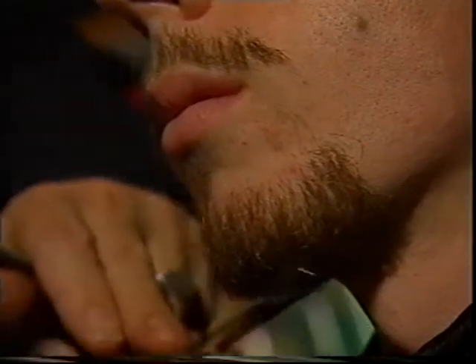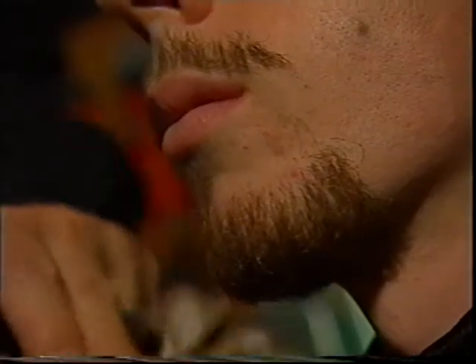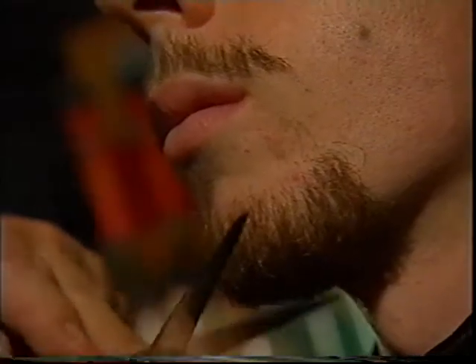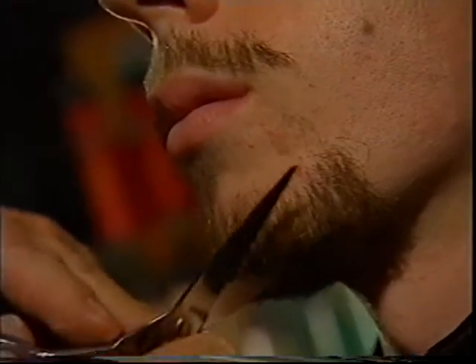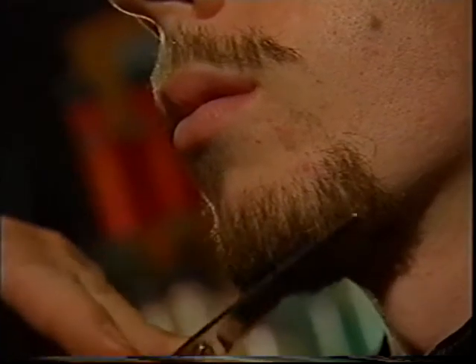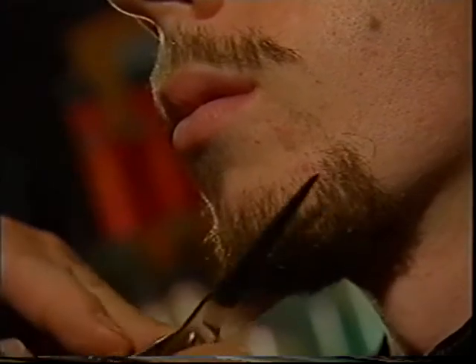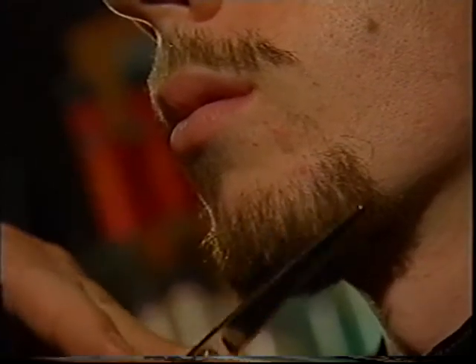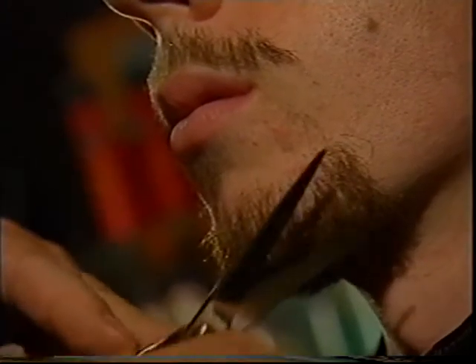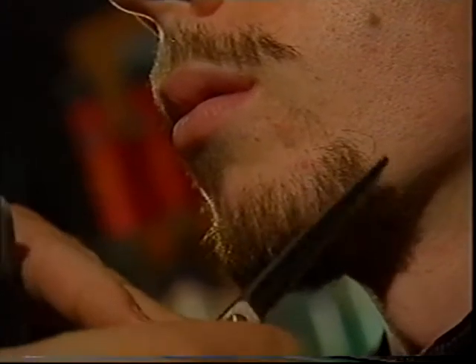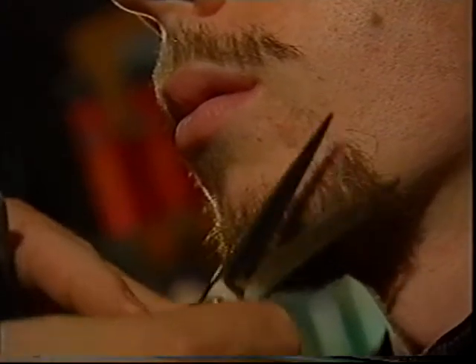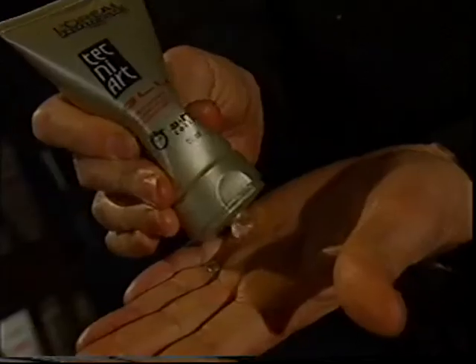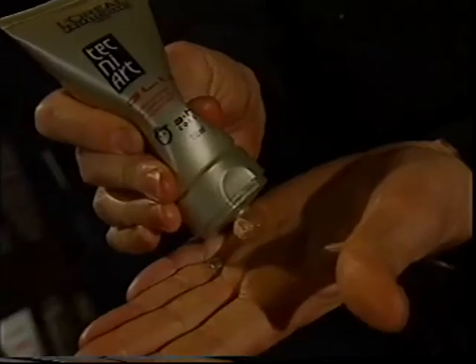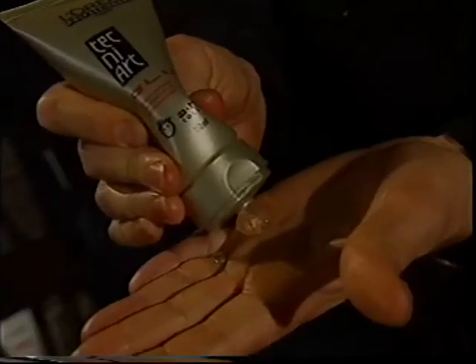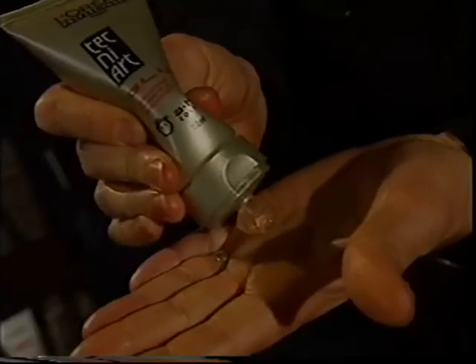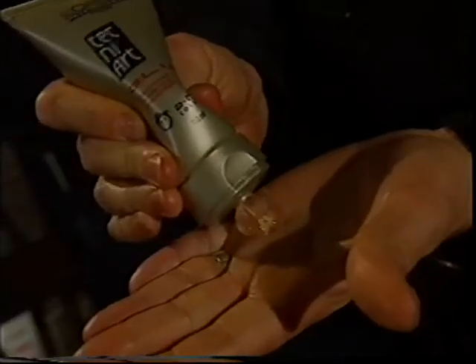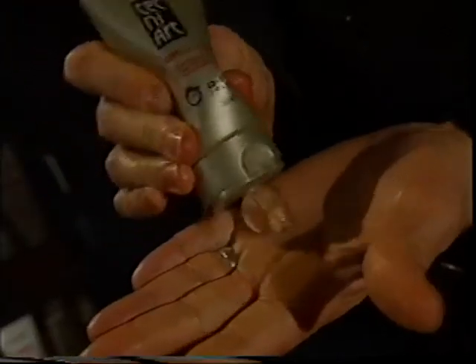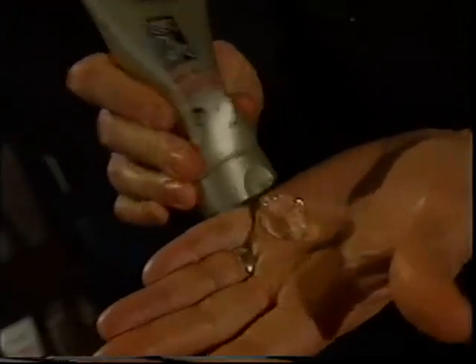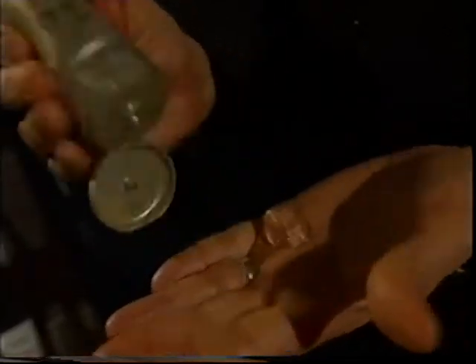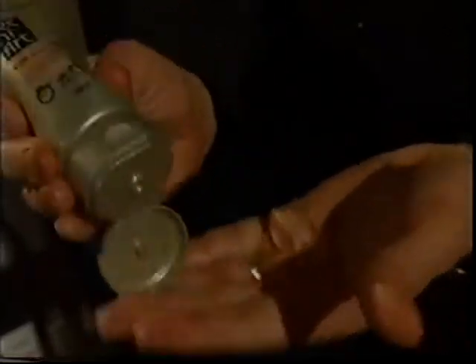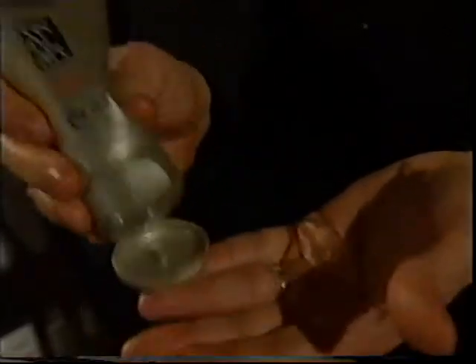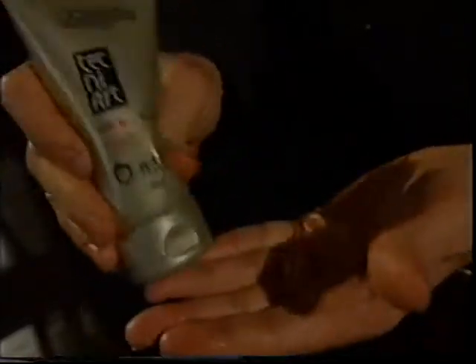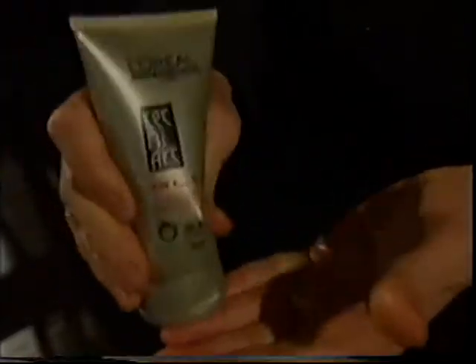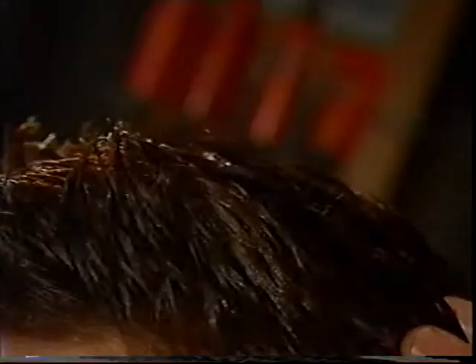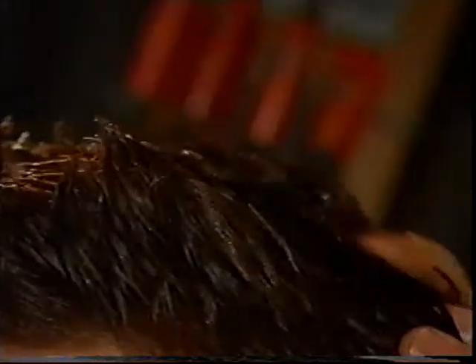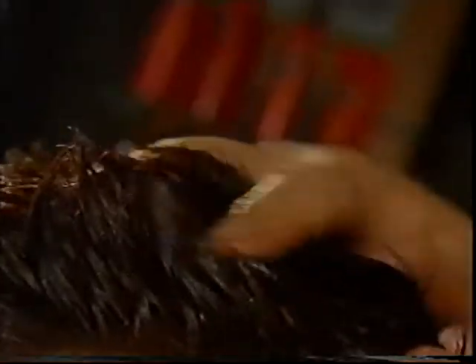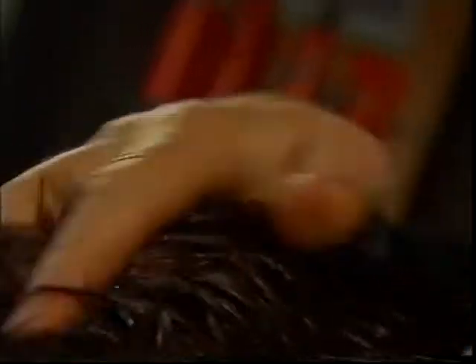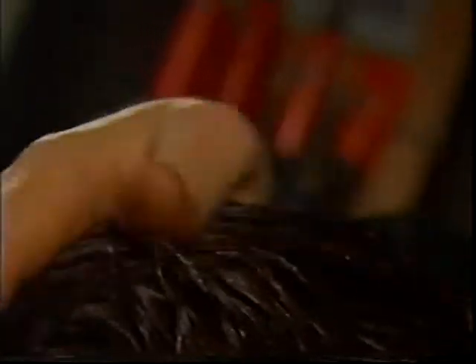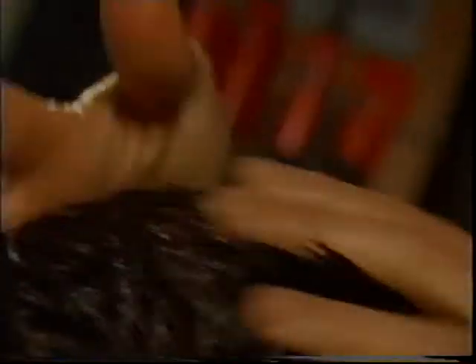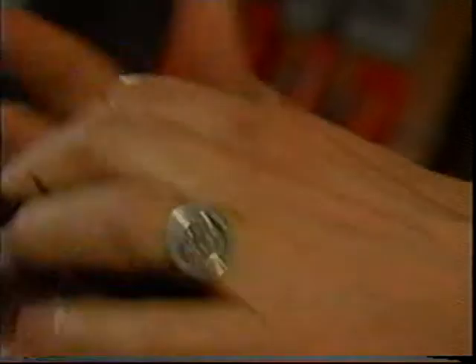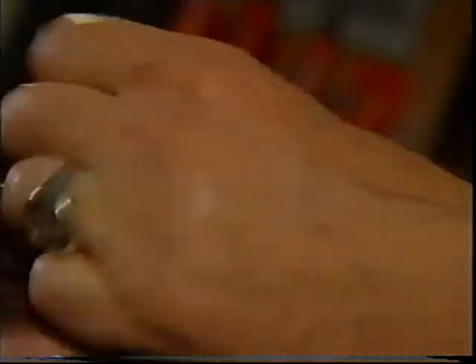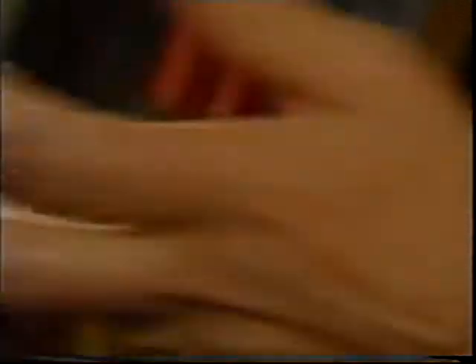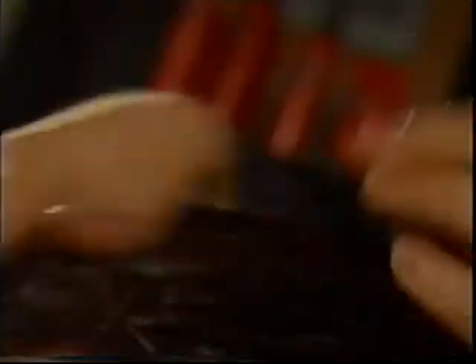Just time for a quick trim and then the final style with glue for a spiky look.